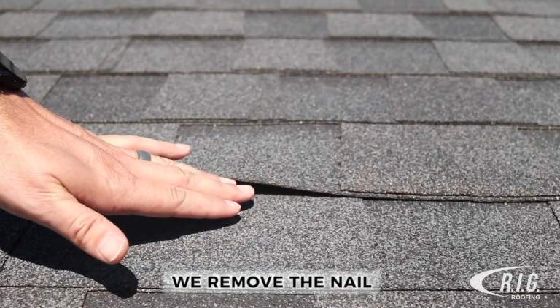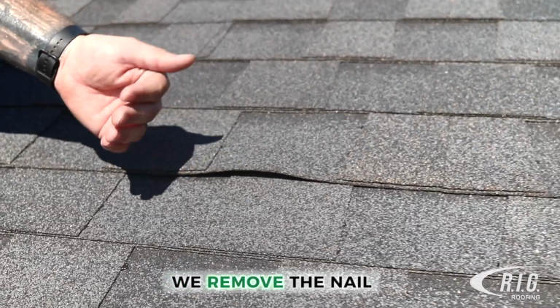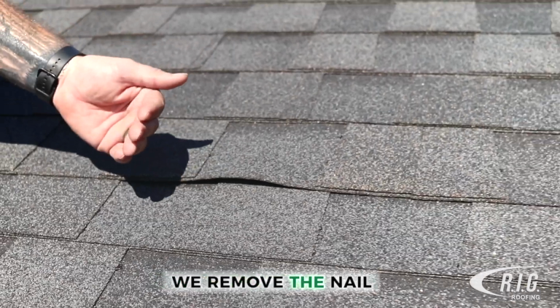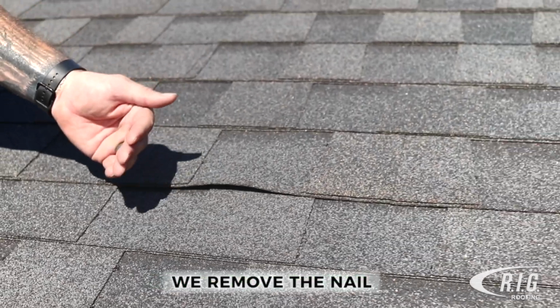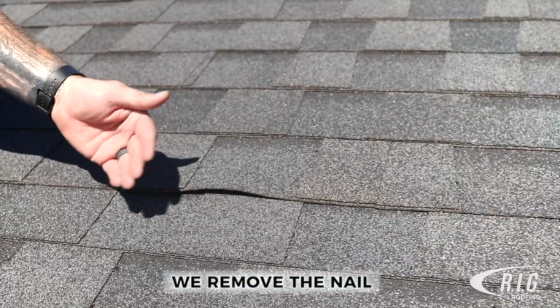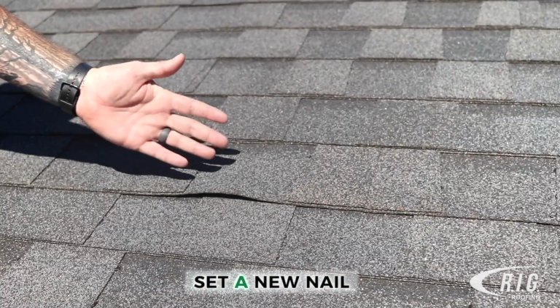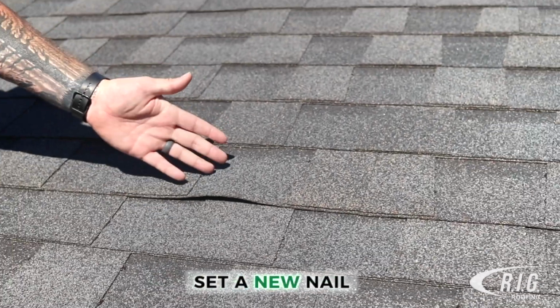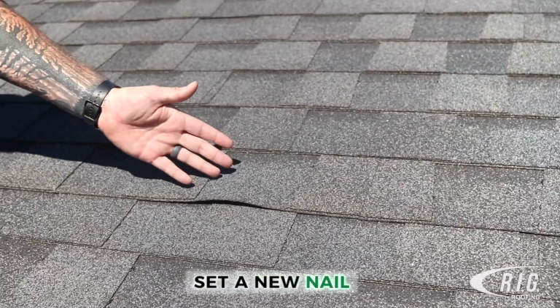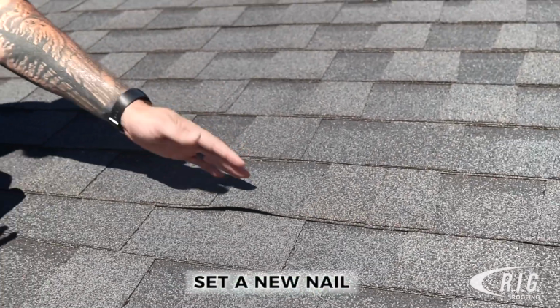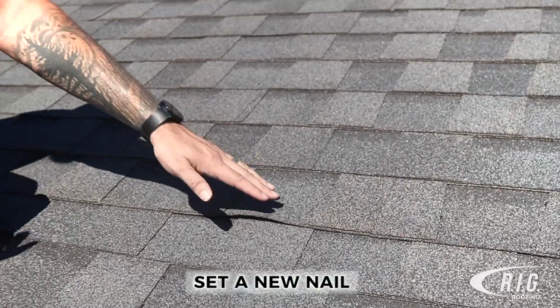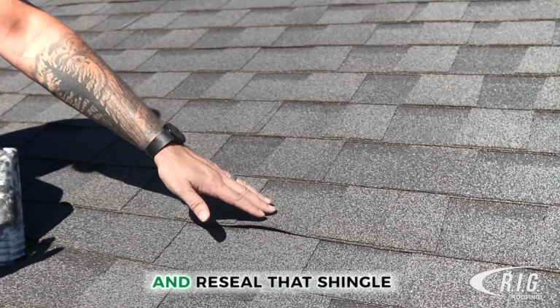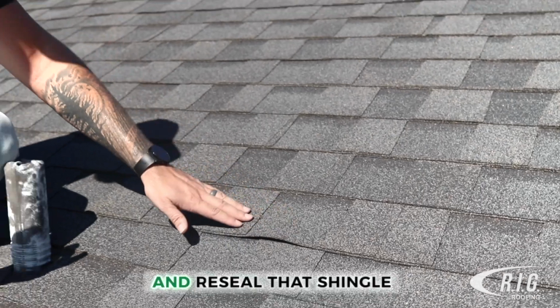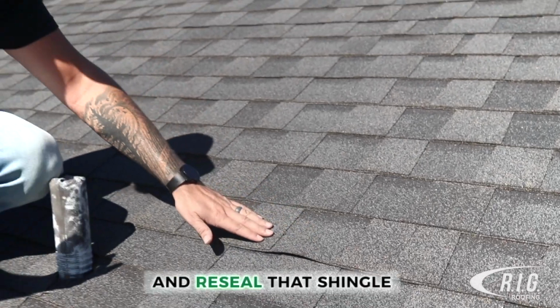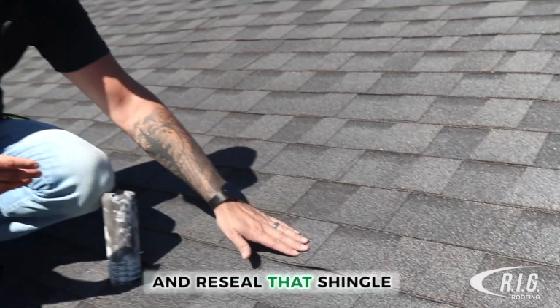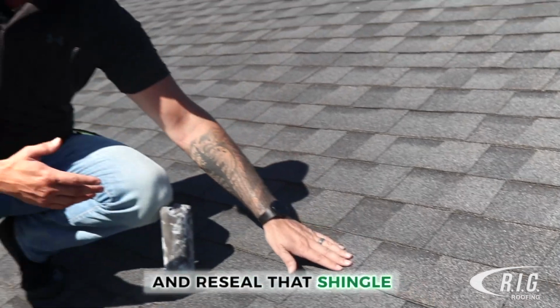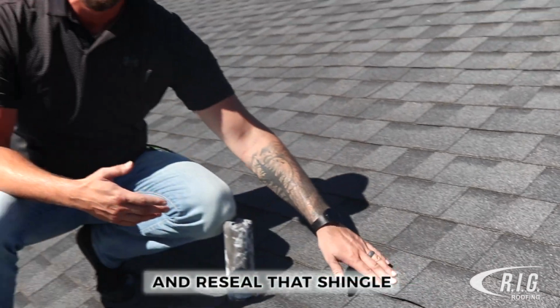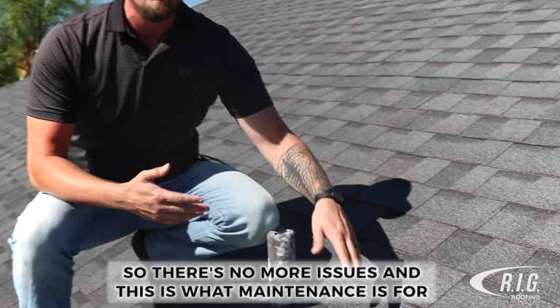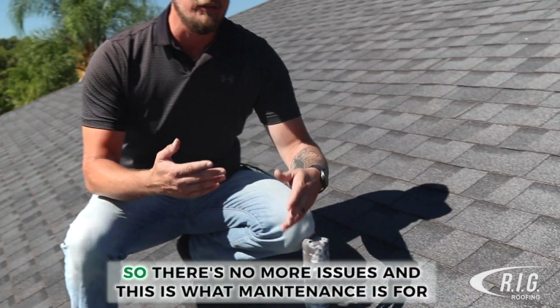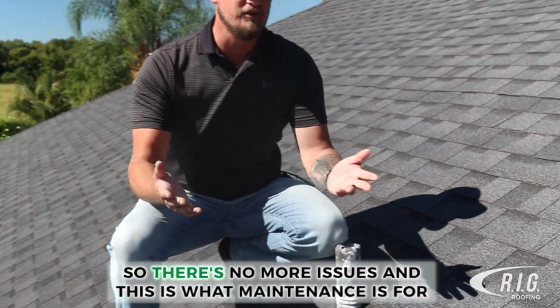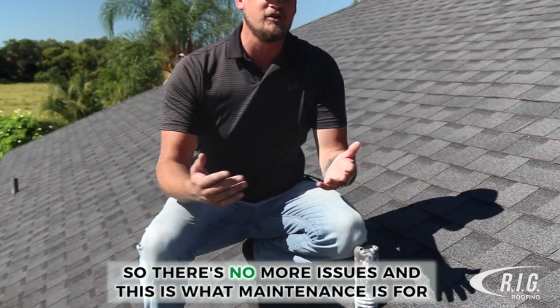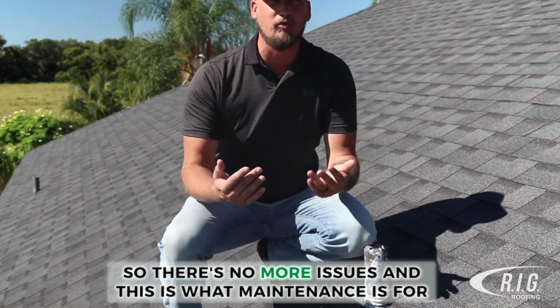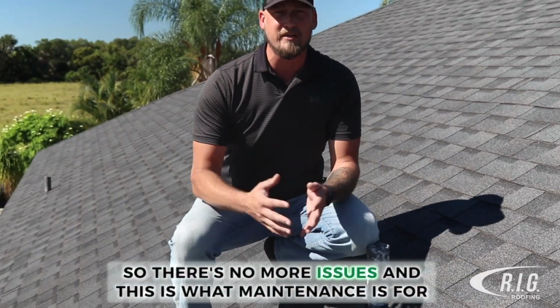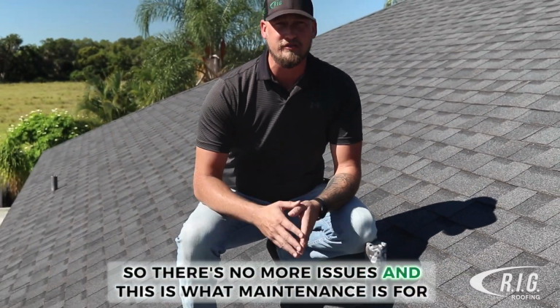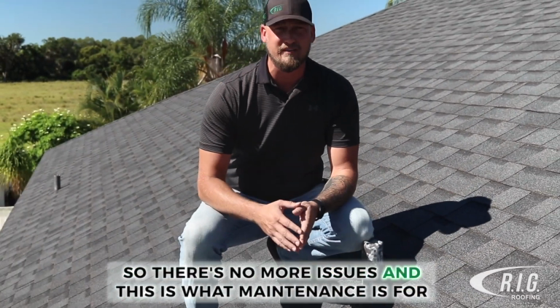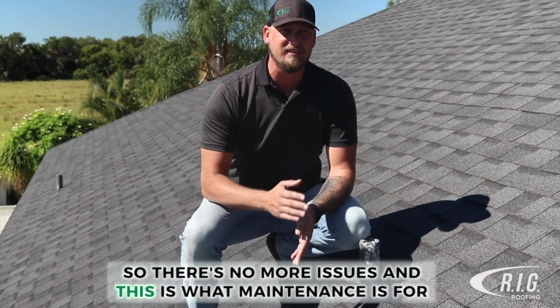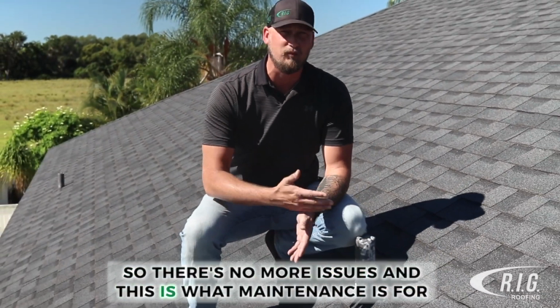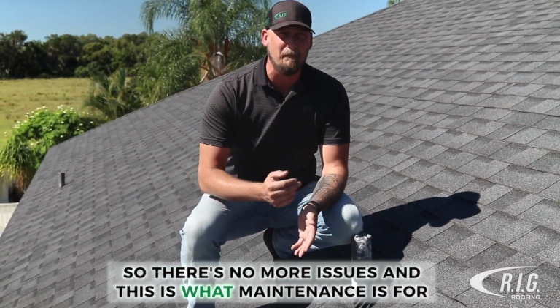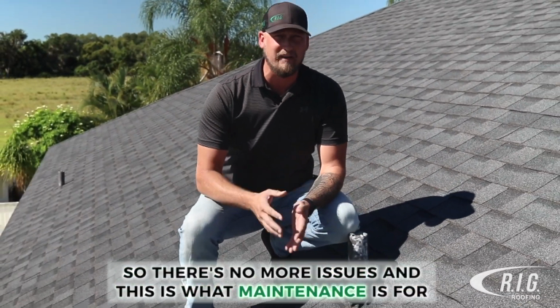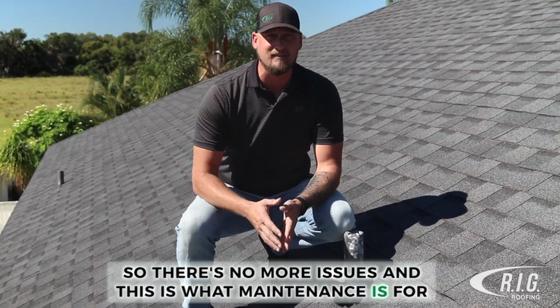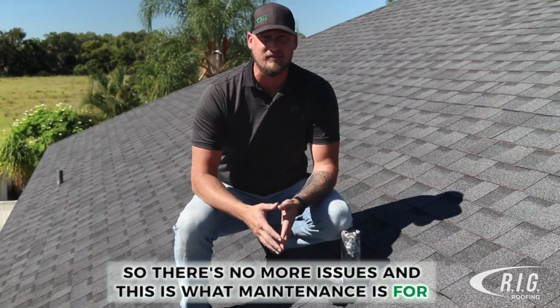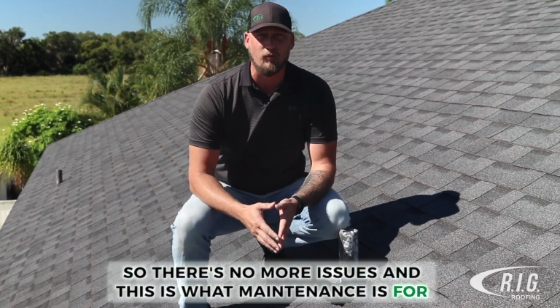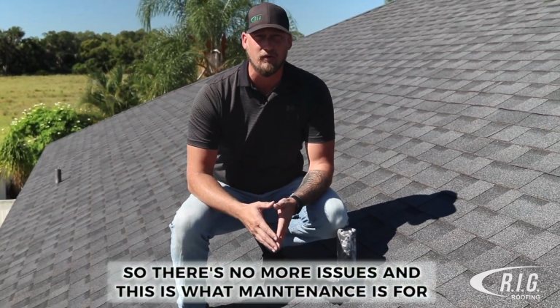We remove the nail, set a new nail, and reseal that shingle so there's no more issues — and this is what maintenance is for.